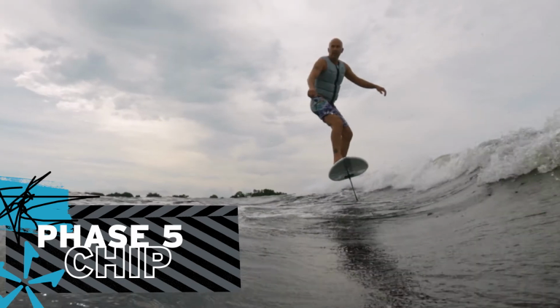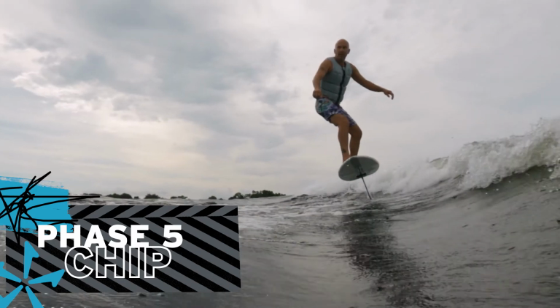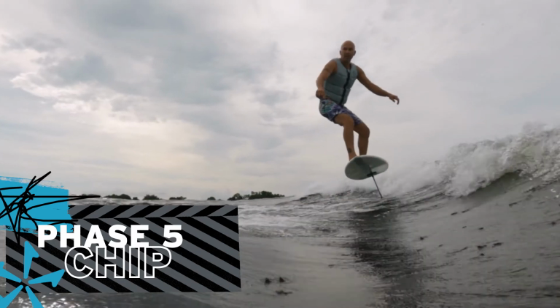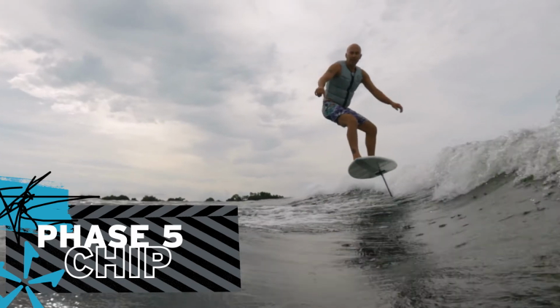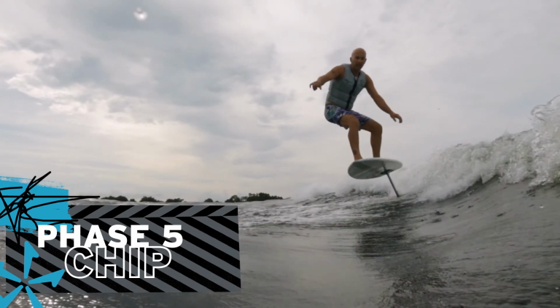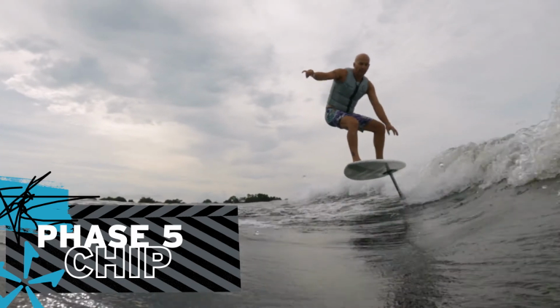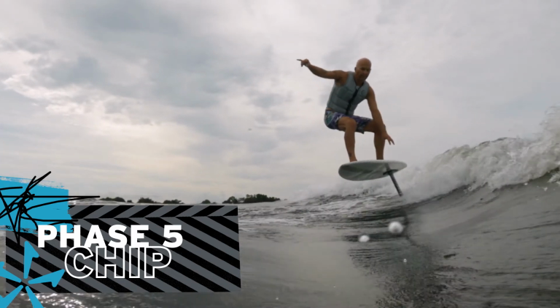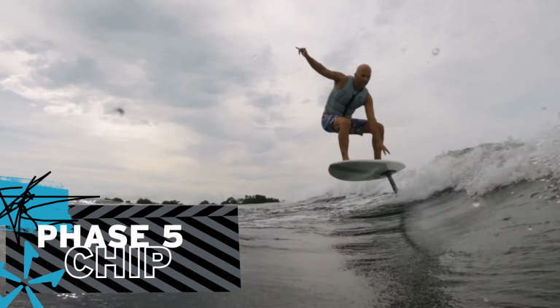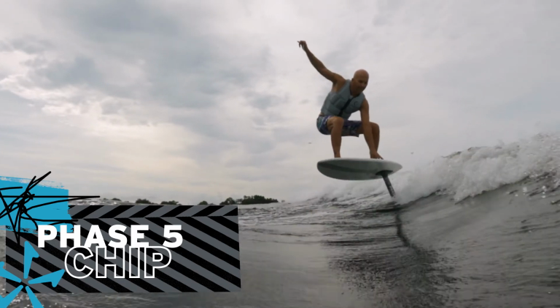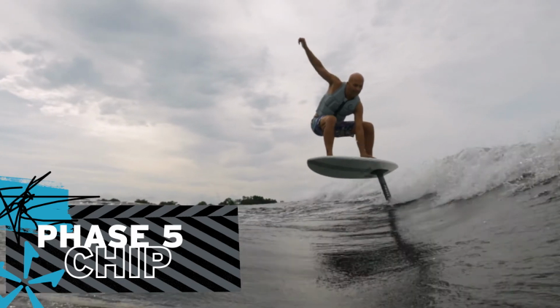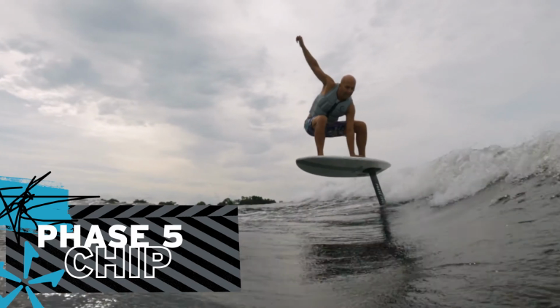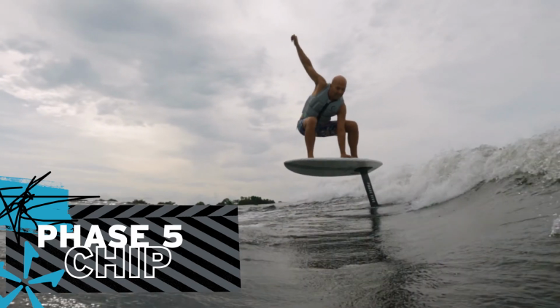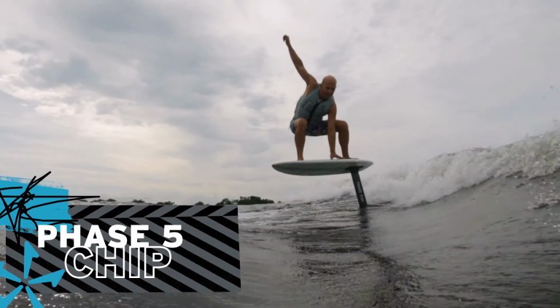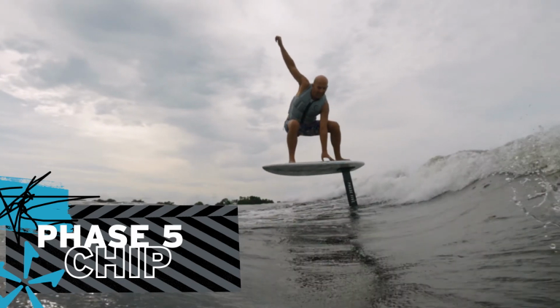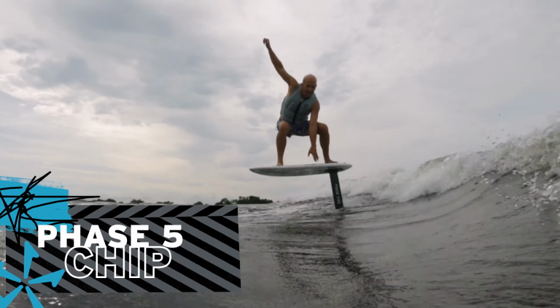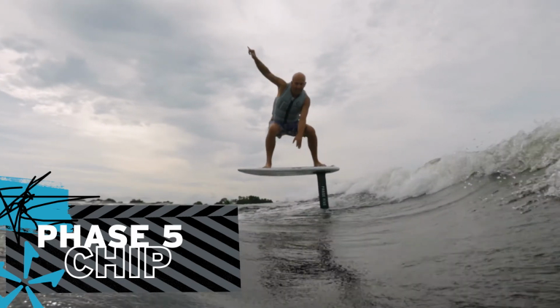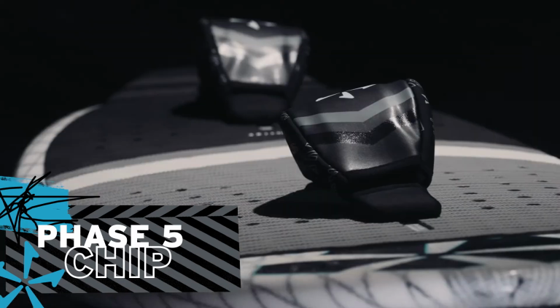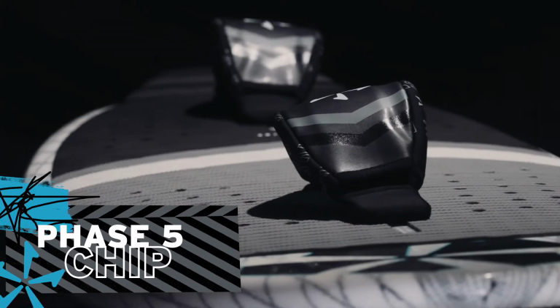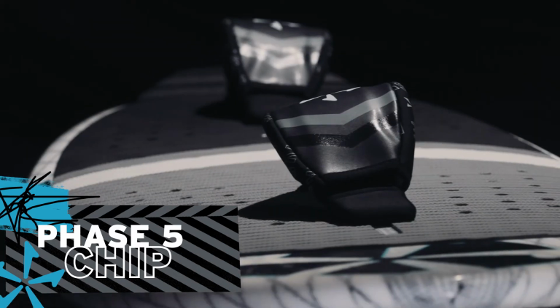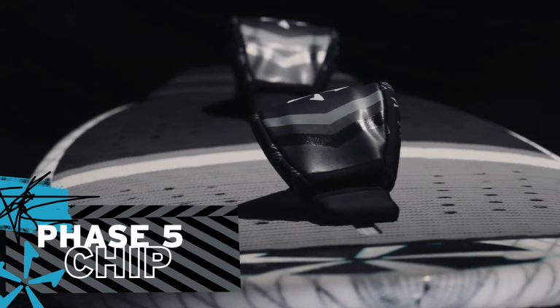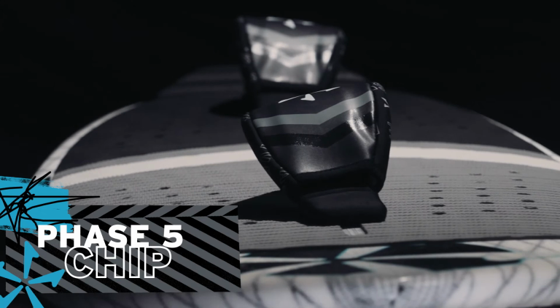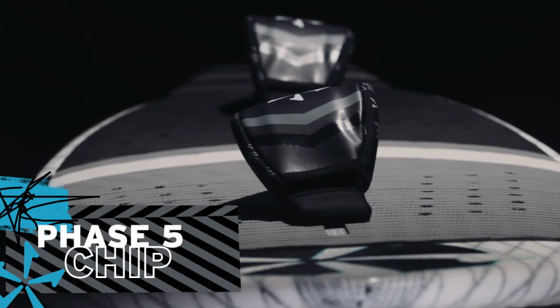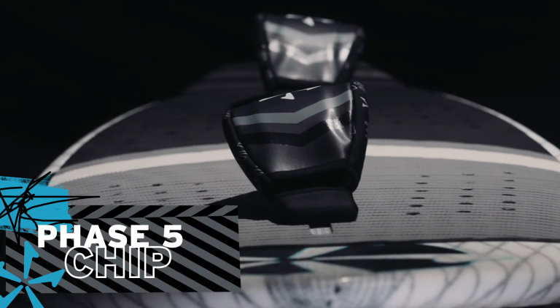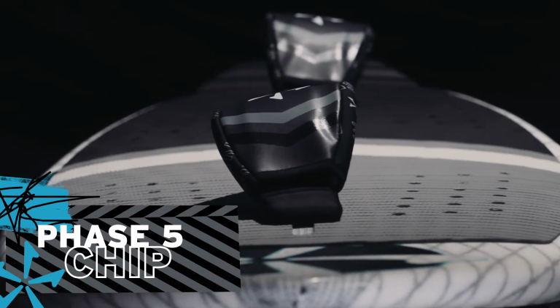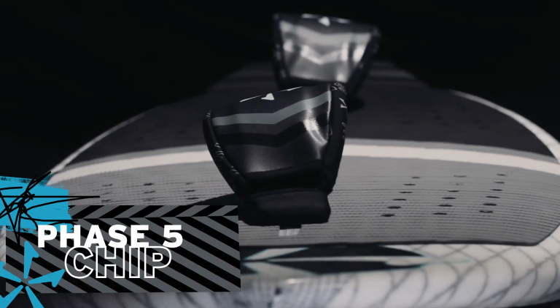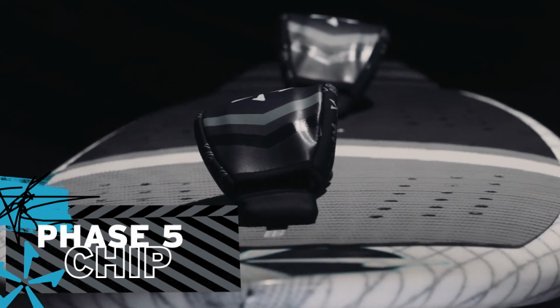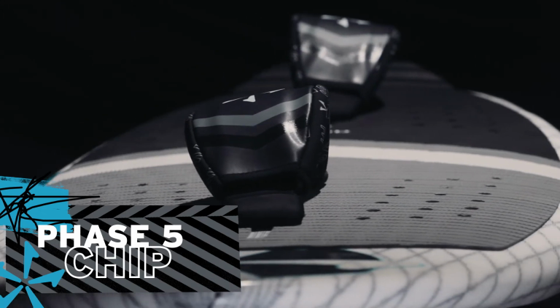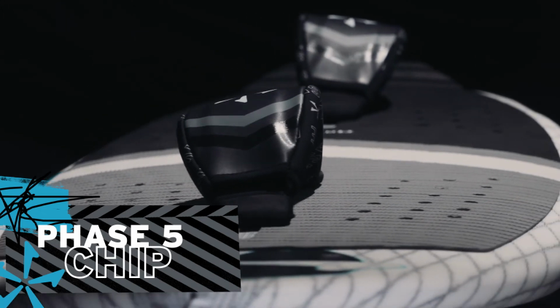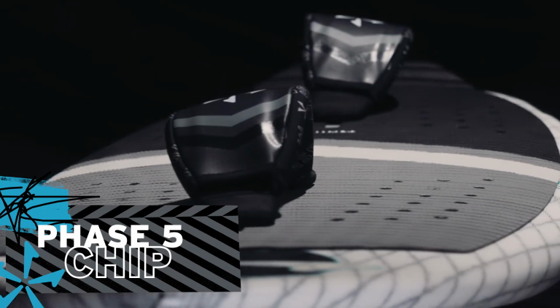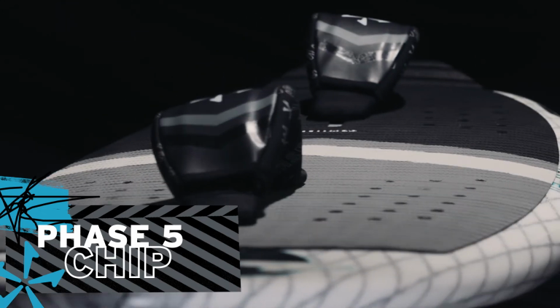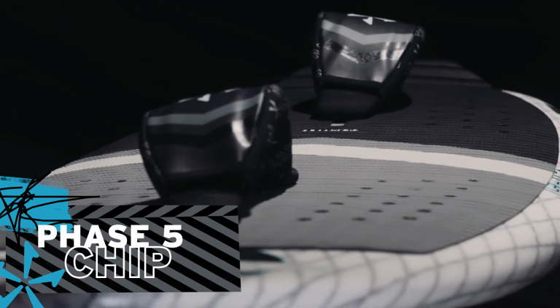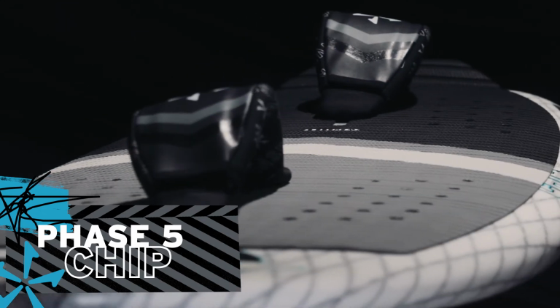Equipped with Phase 5 foot straps, the Chip is ready to go. Riding with foot straps helps the rider make faster turns and ride more aggressively.